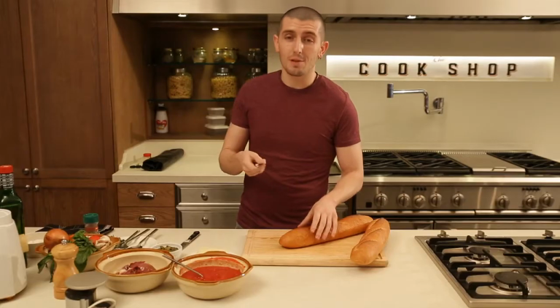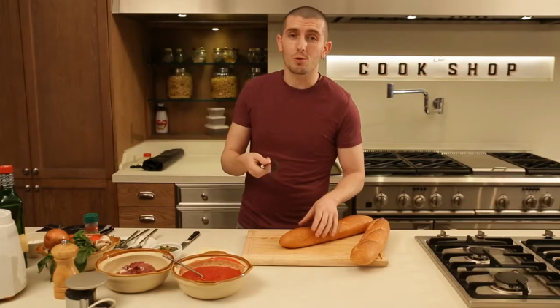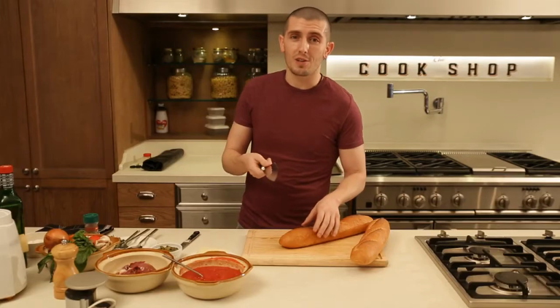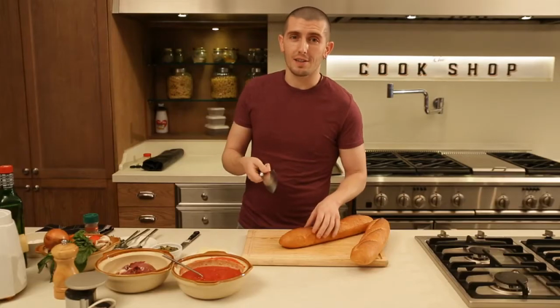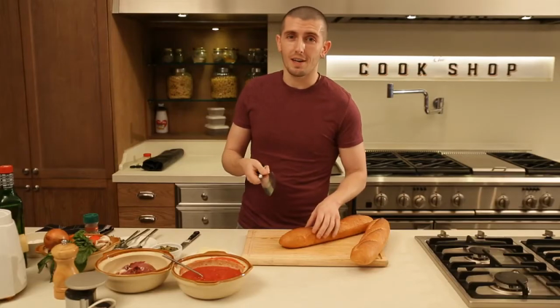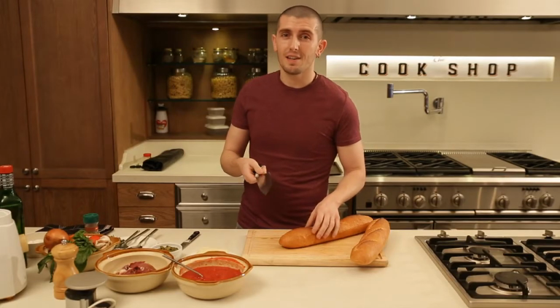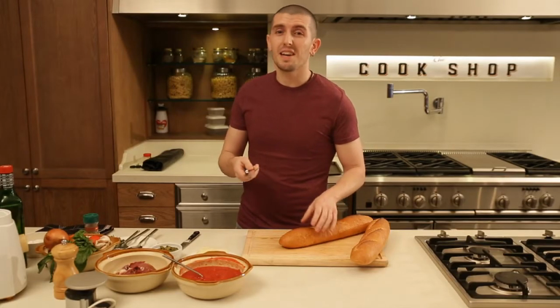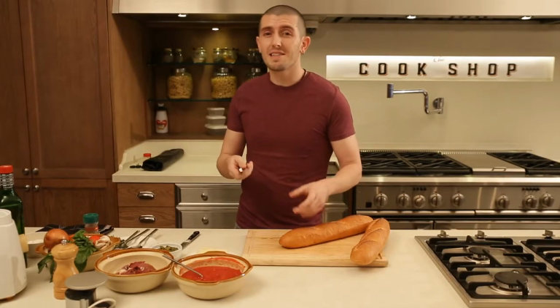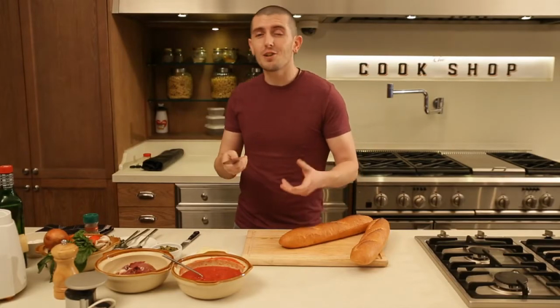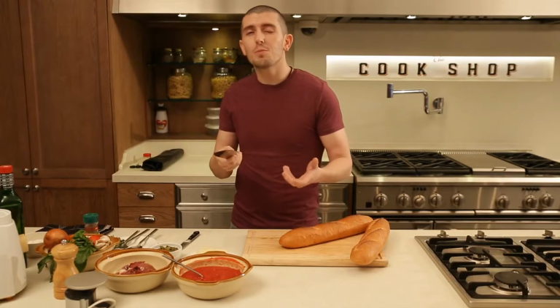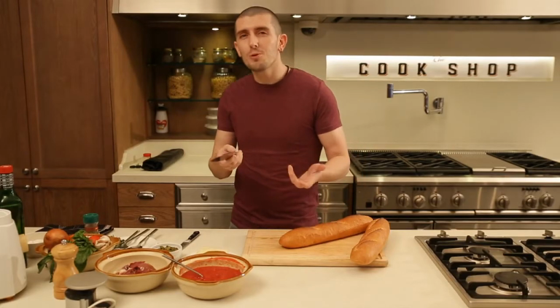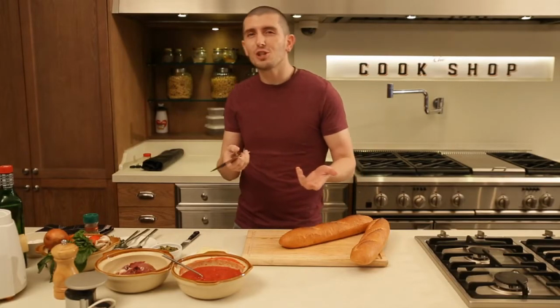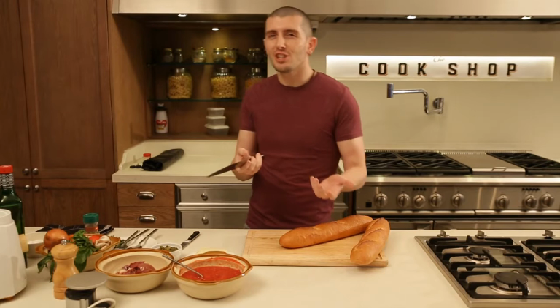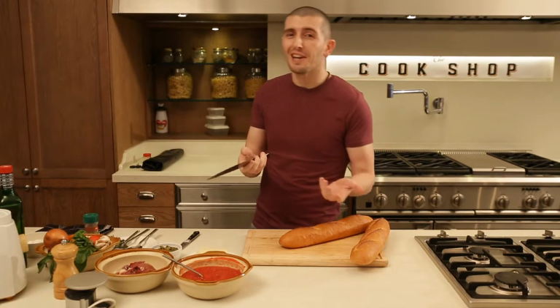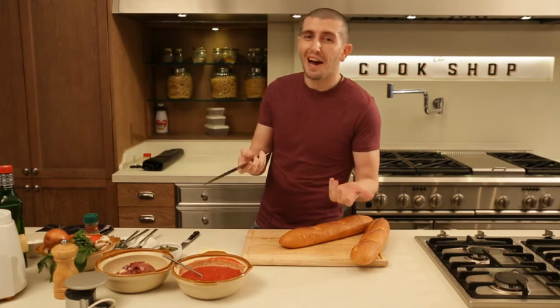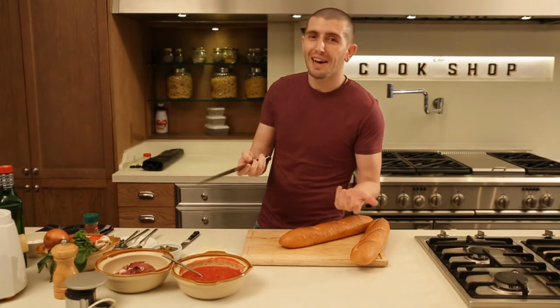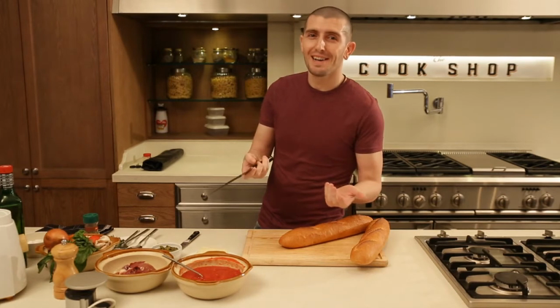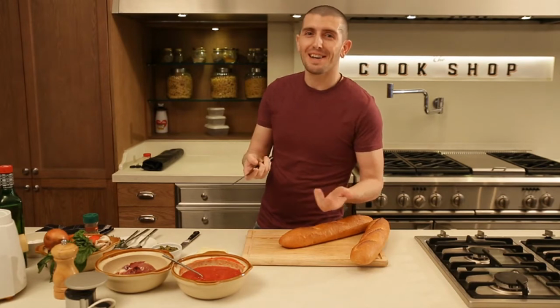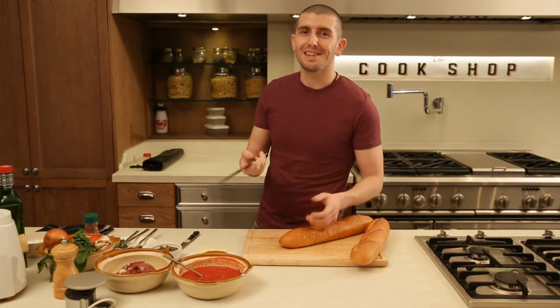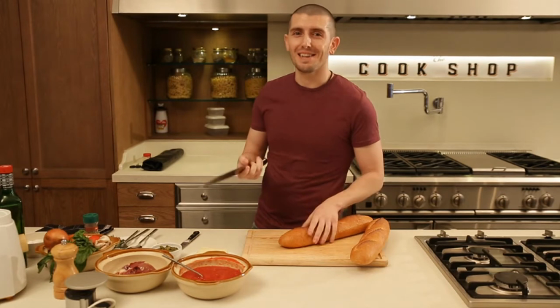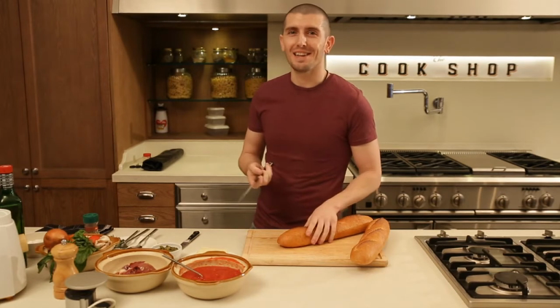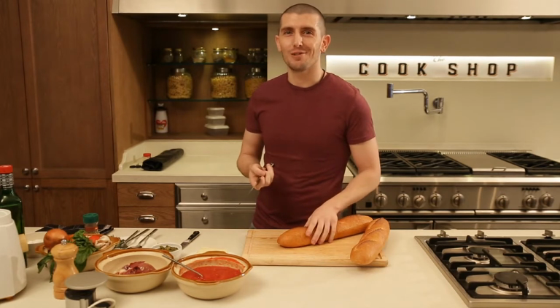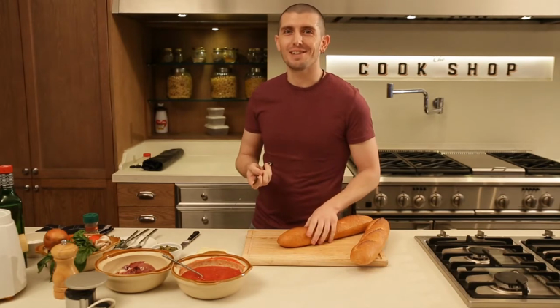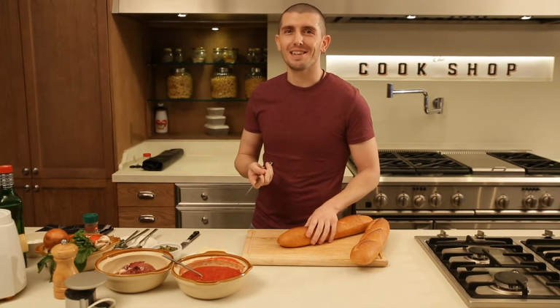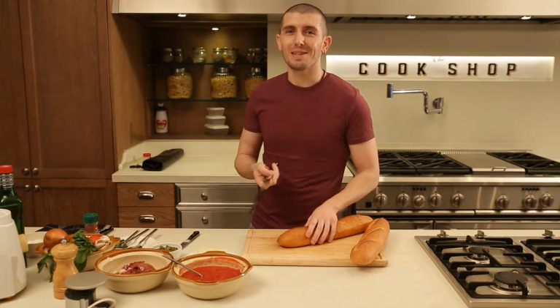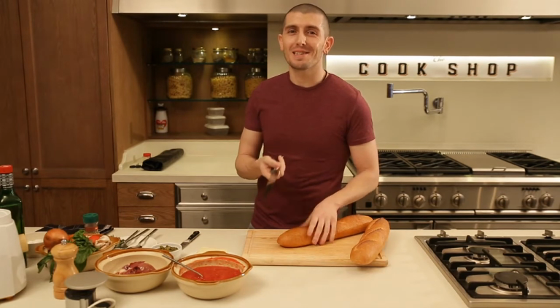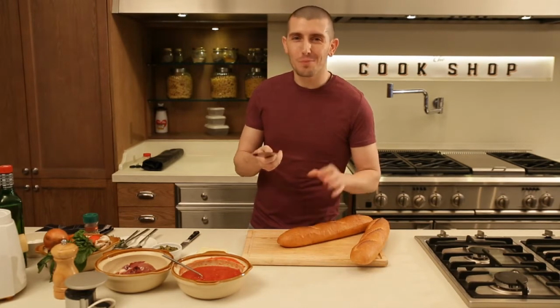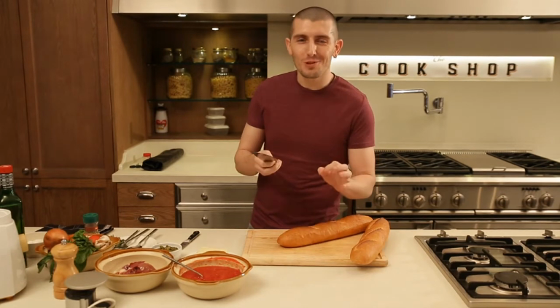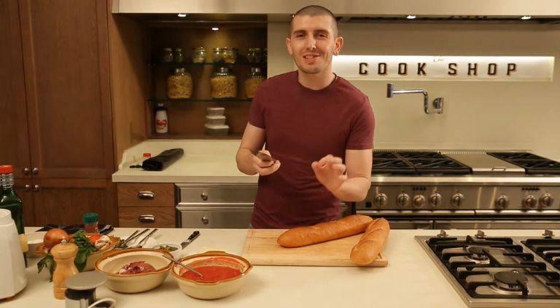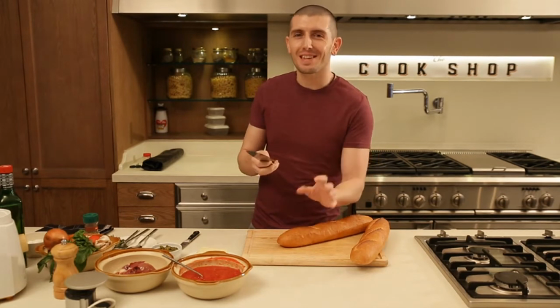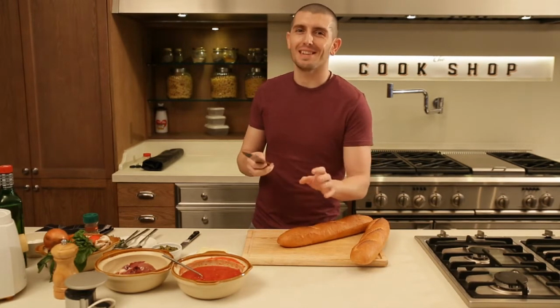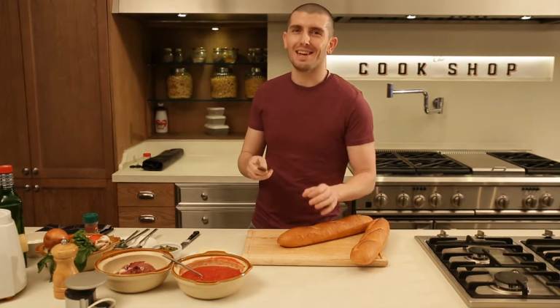The name is Bruschetta. It's not Bruschetta like they say in the United States, but it's Bruschetta.